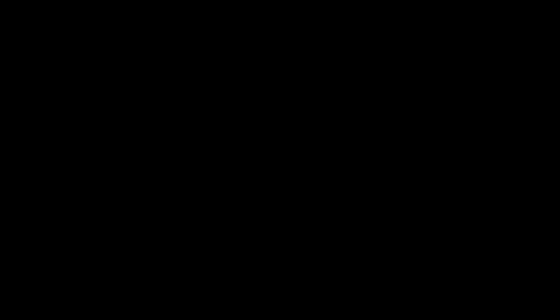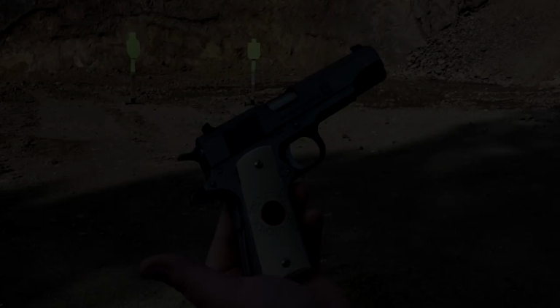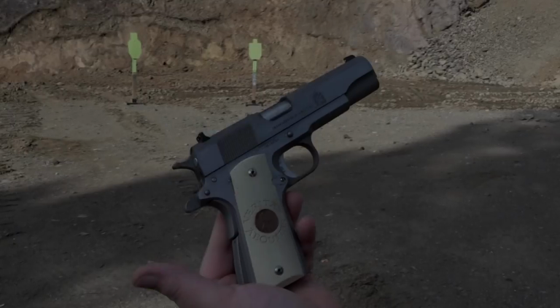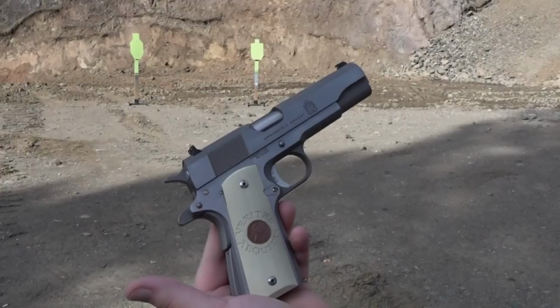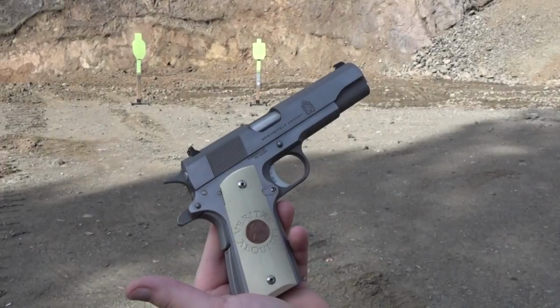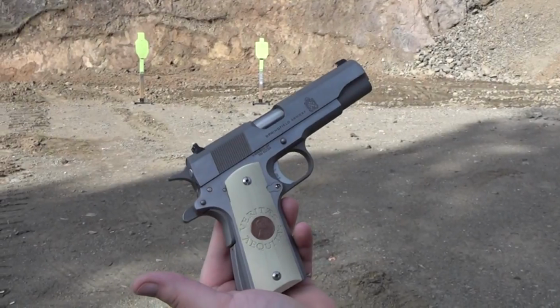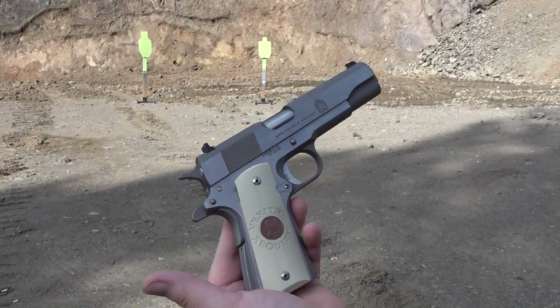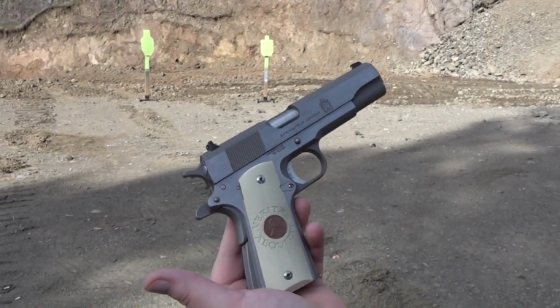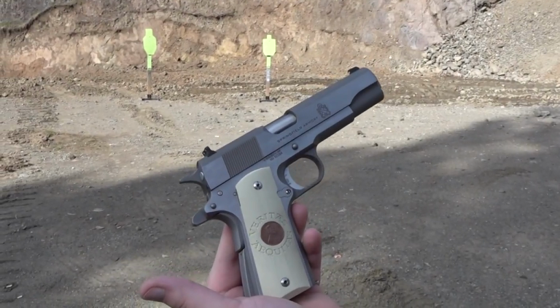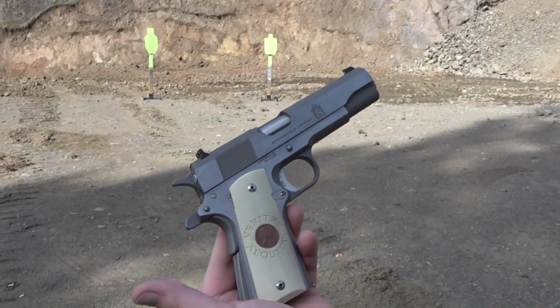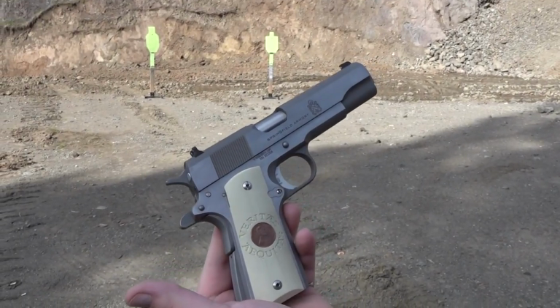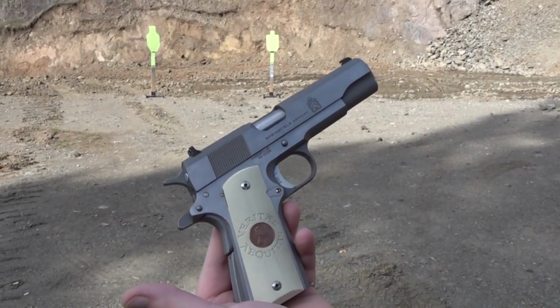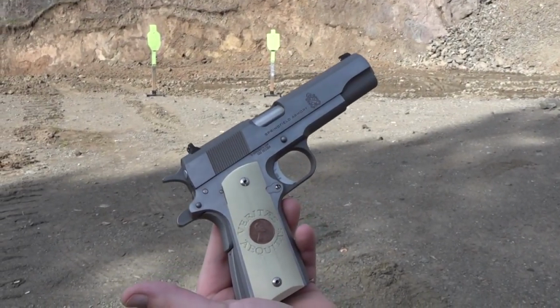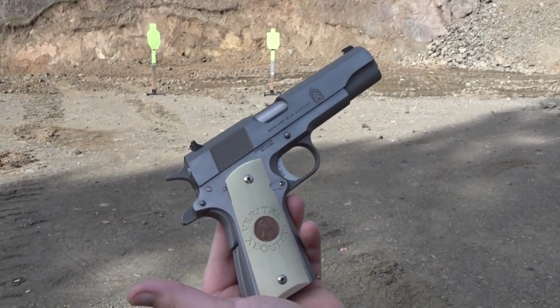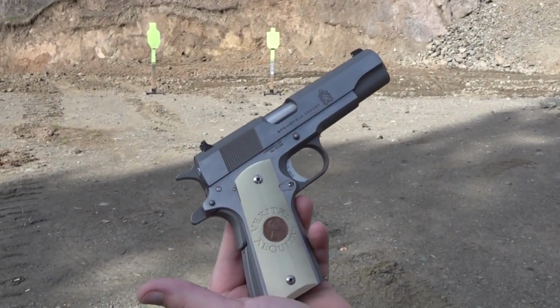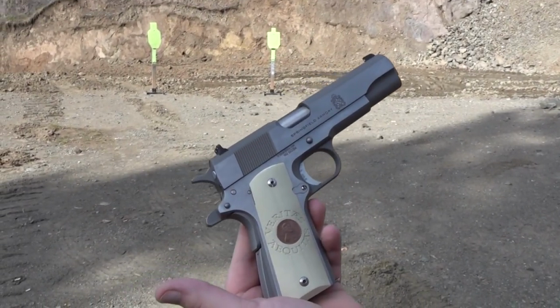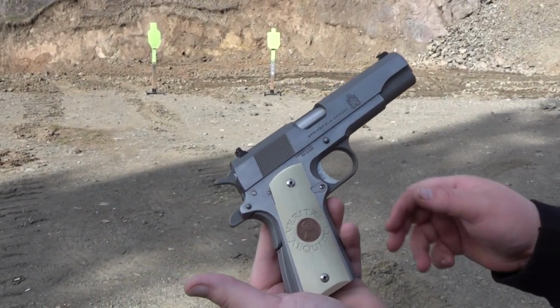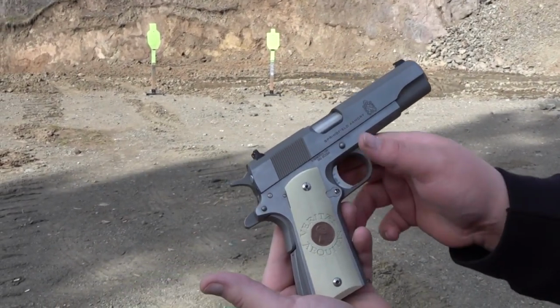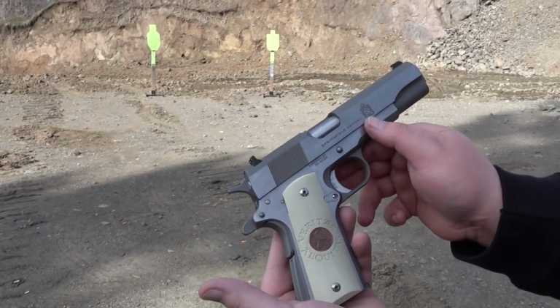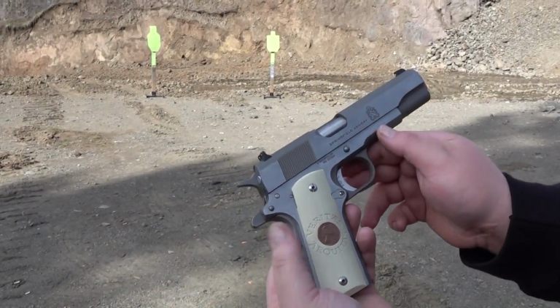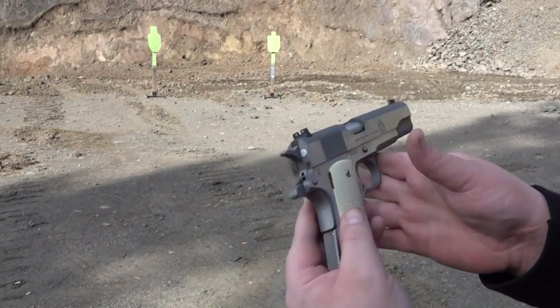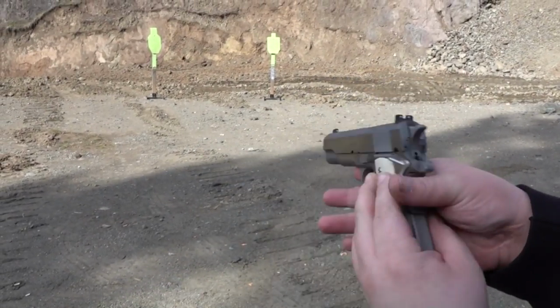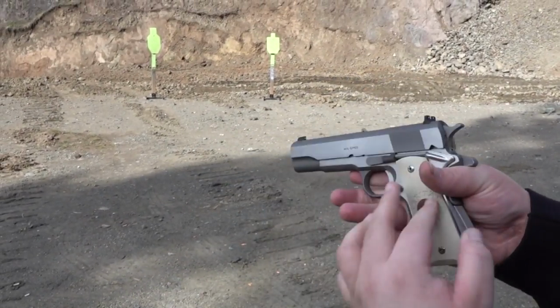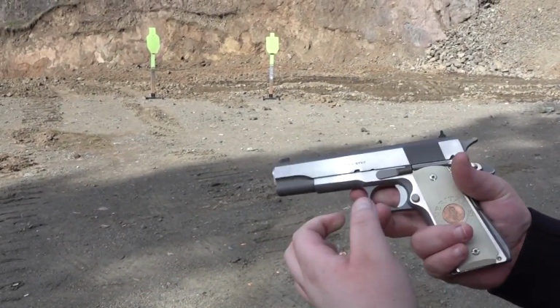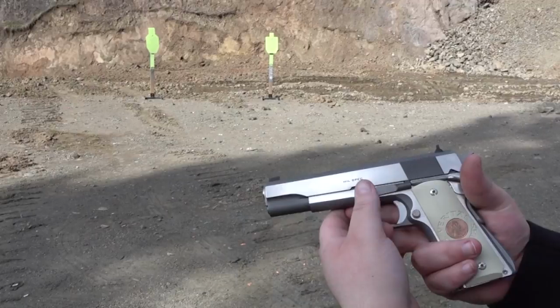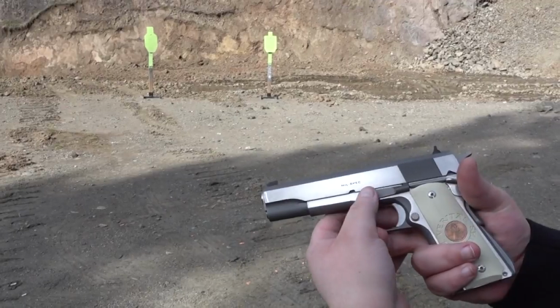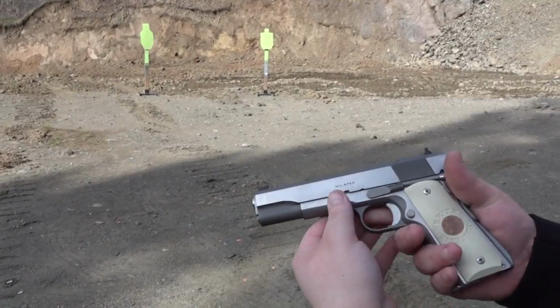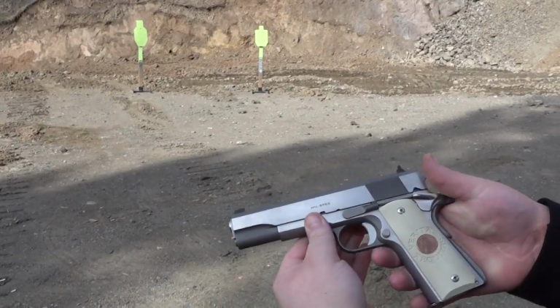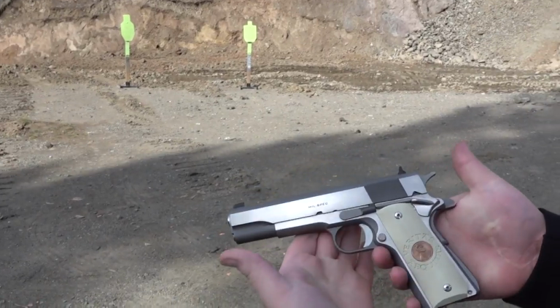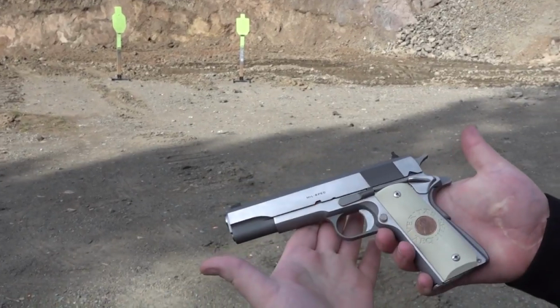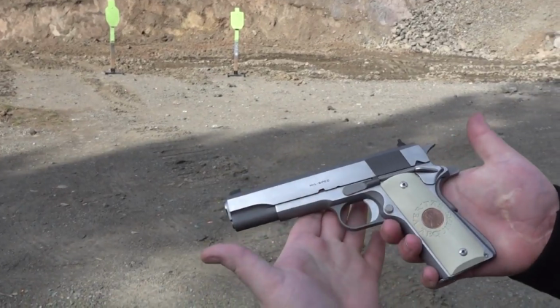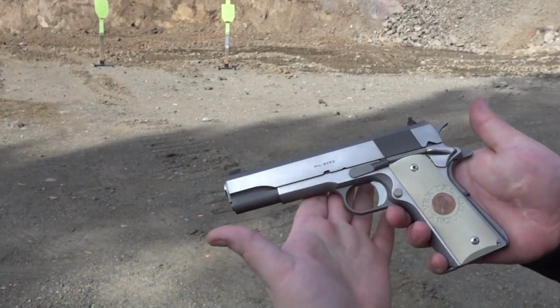Hey guys, Brett and I, MillimeterUSA here, and today's video is going to be on the Springfield Armory mil-spec and stainless.